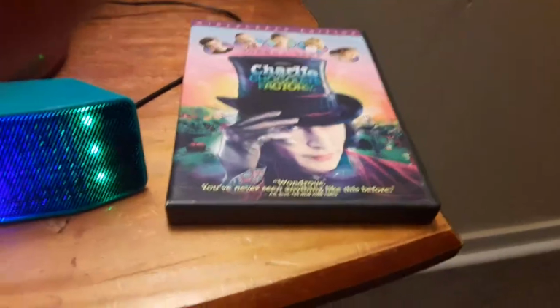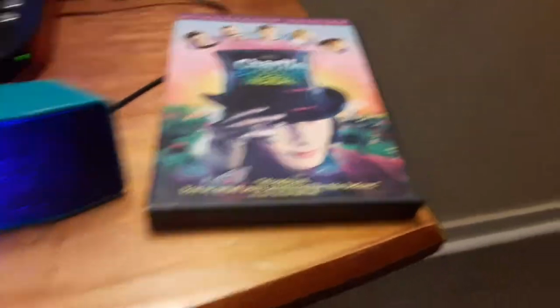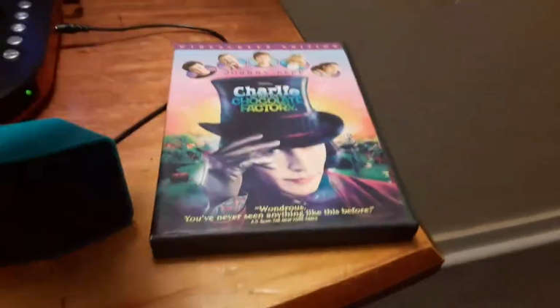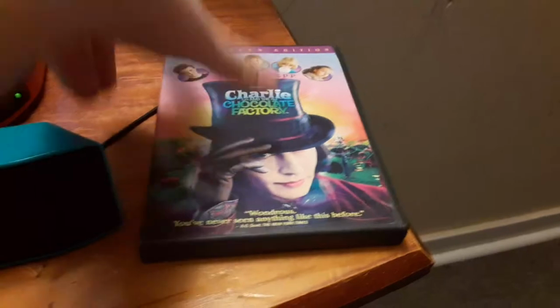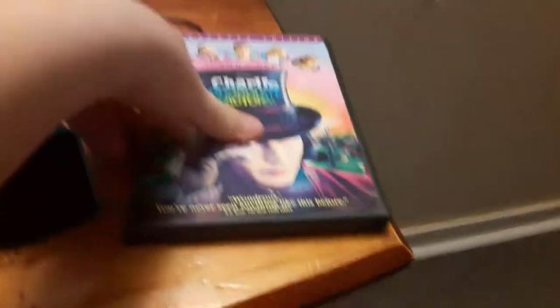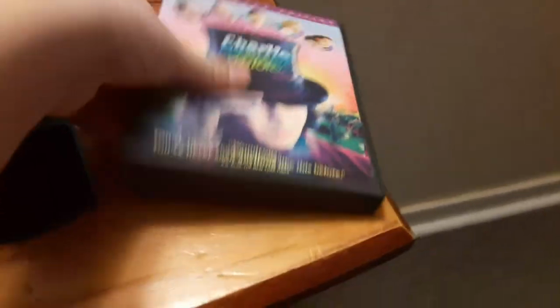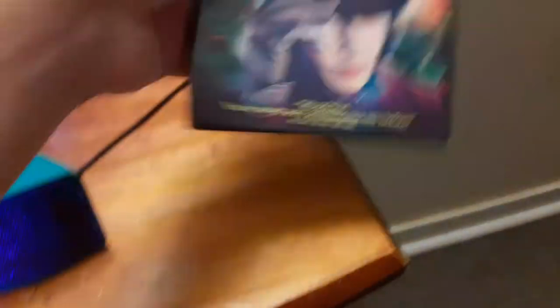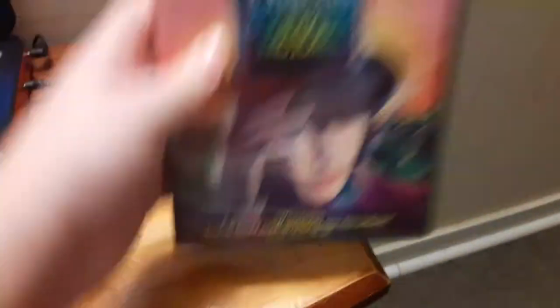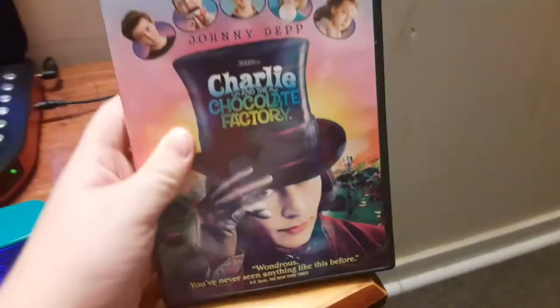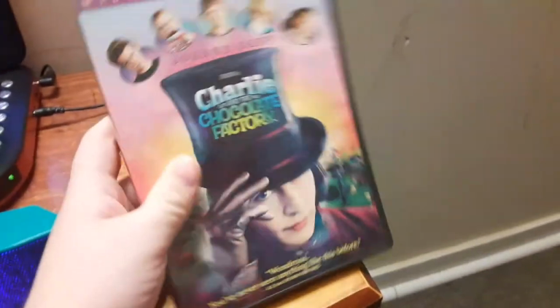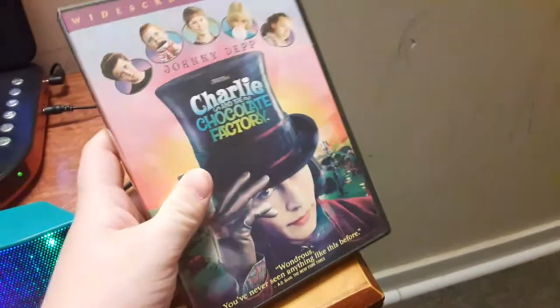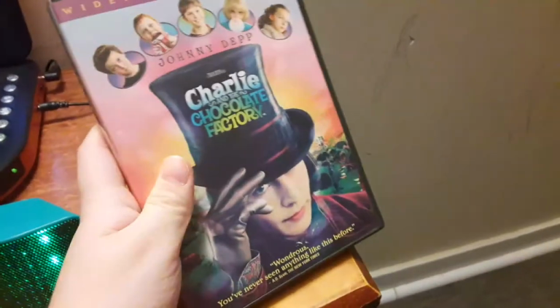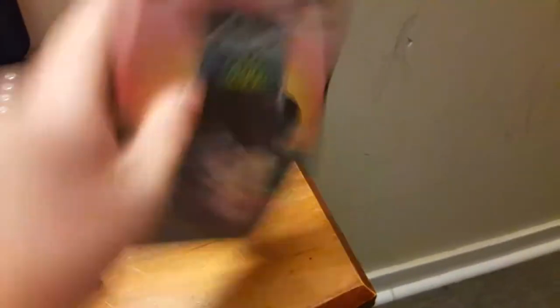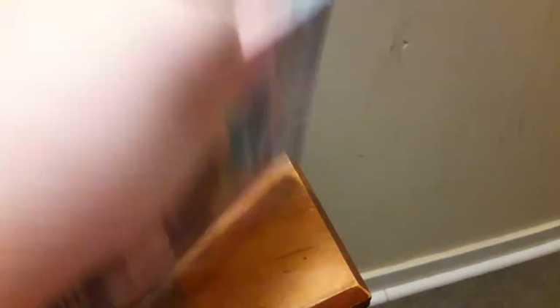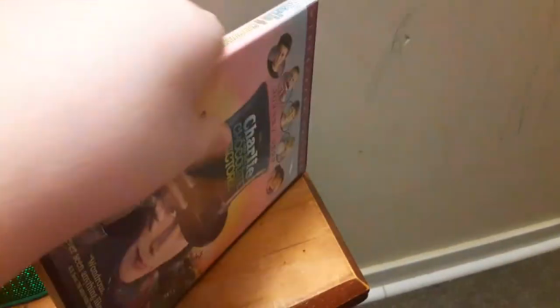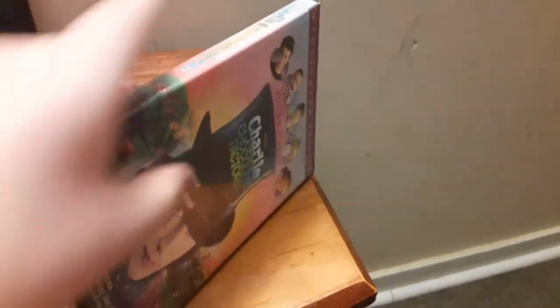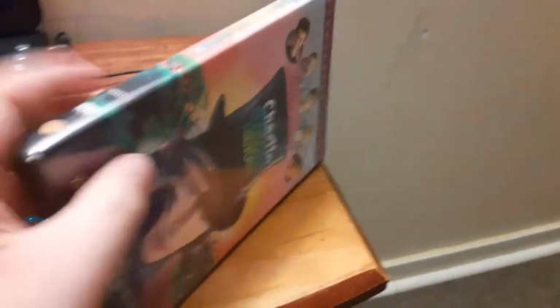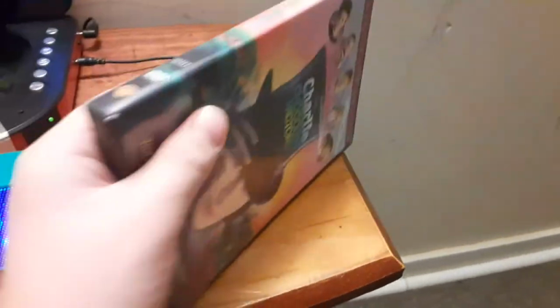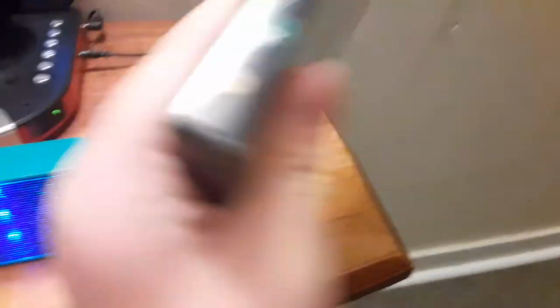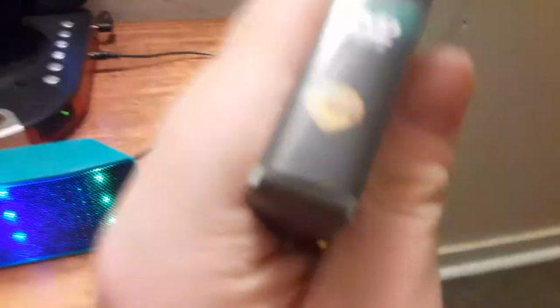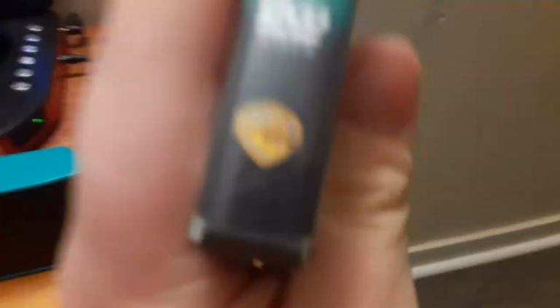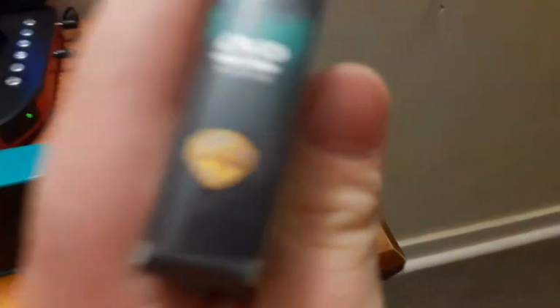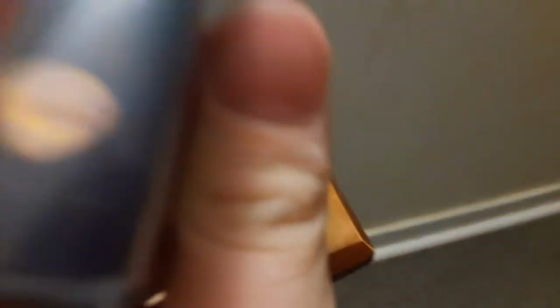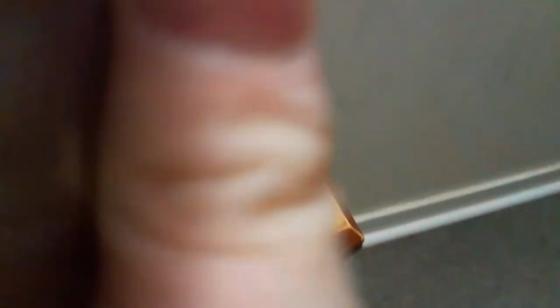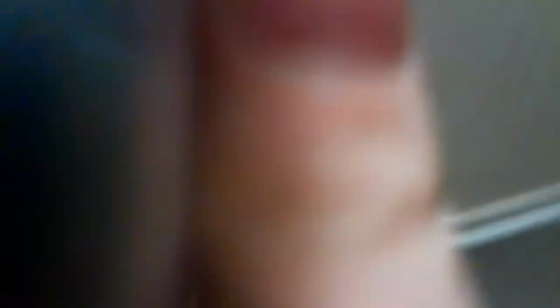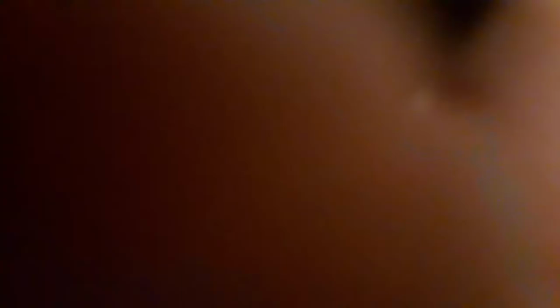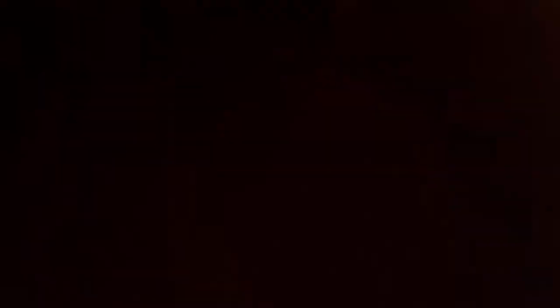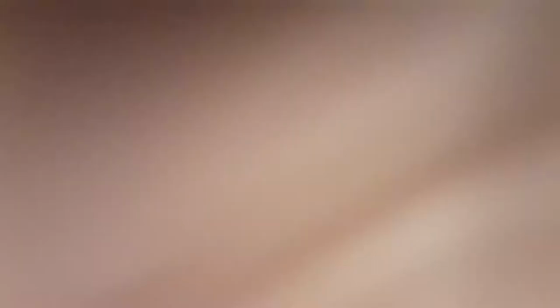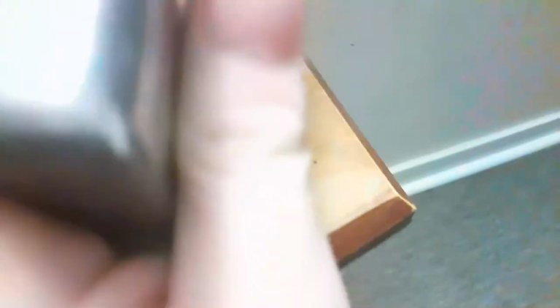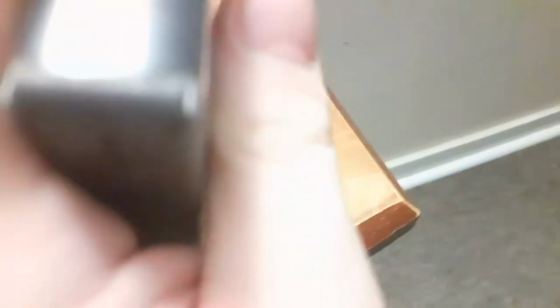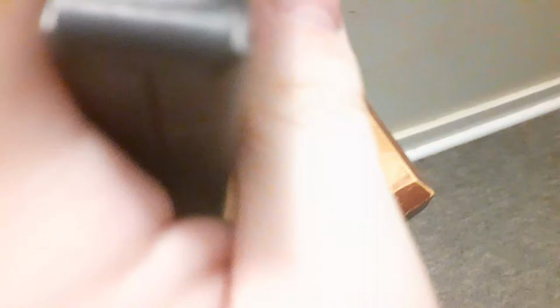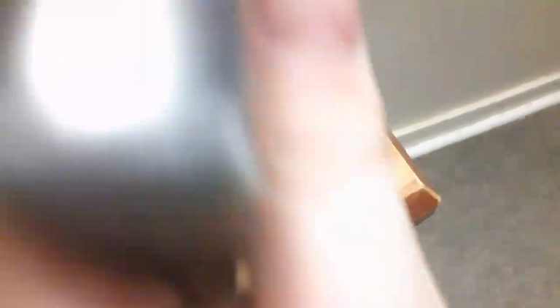Next DVD, we're going to be testing out Charlie and the Chocolate Factory, which has the Warner Home Video logo on it.